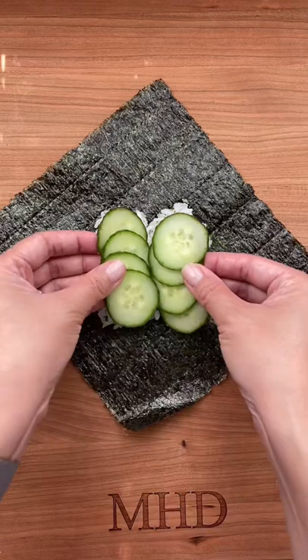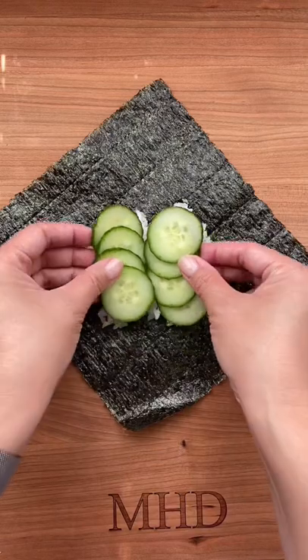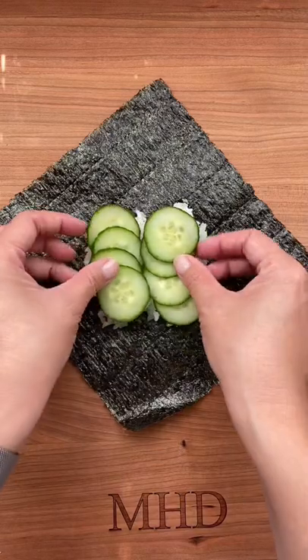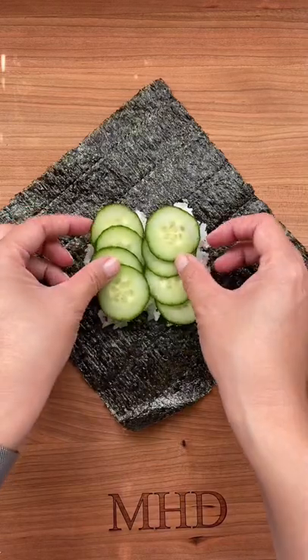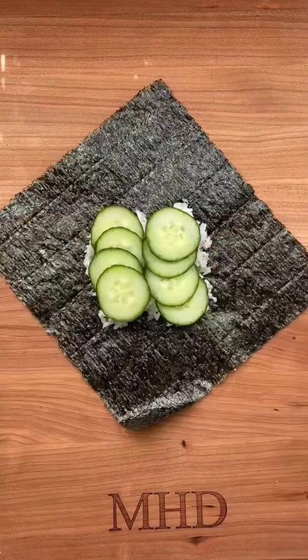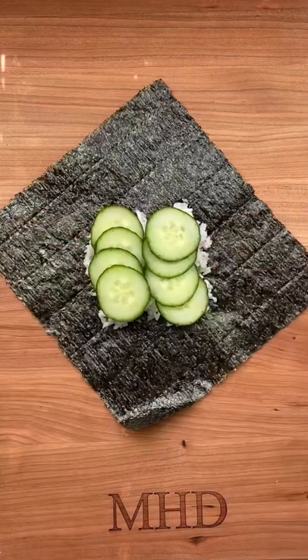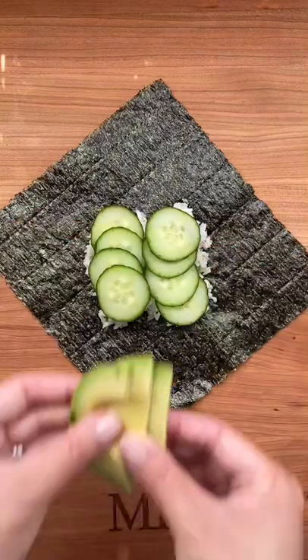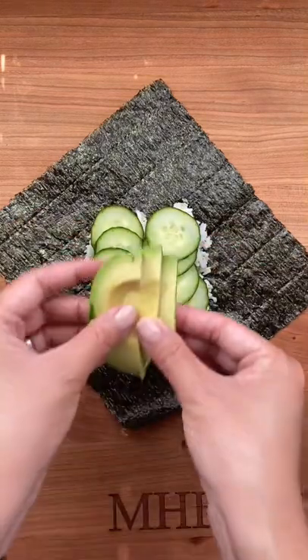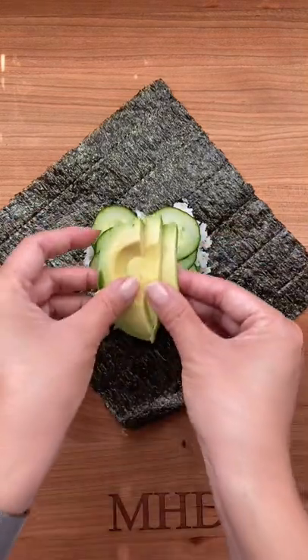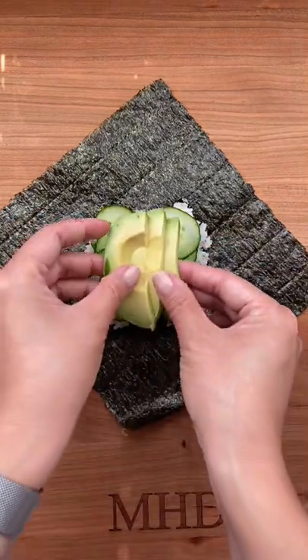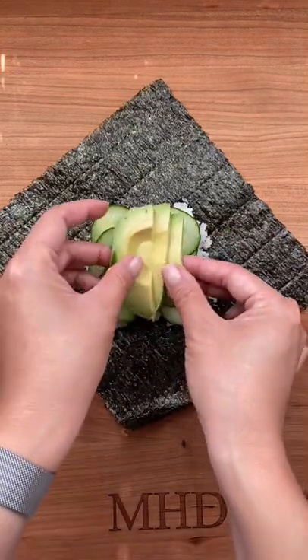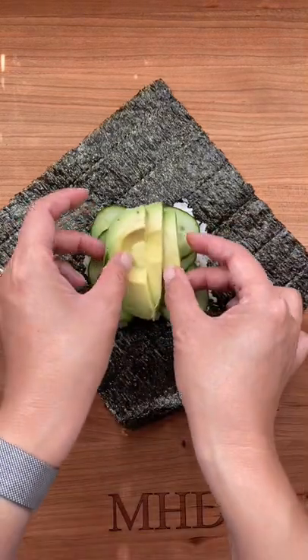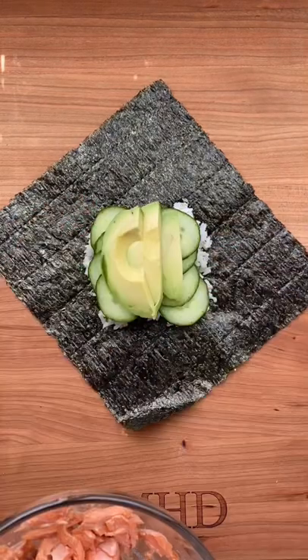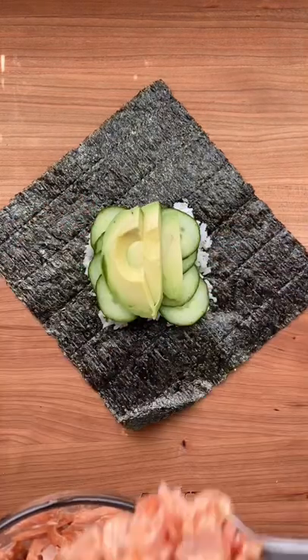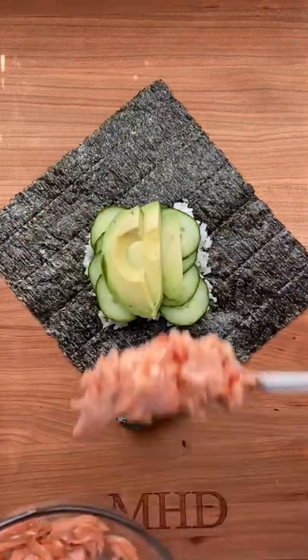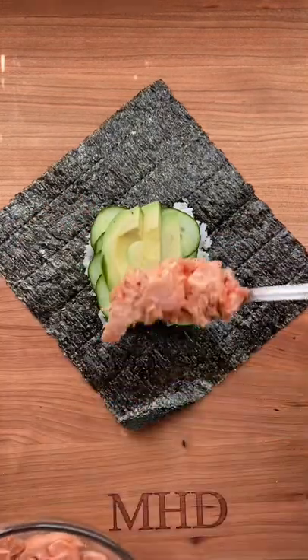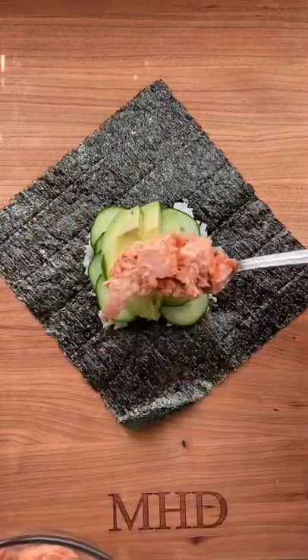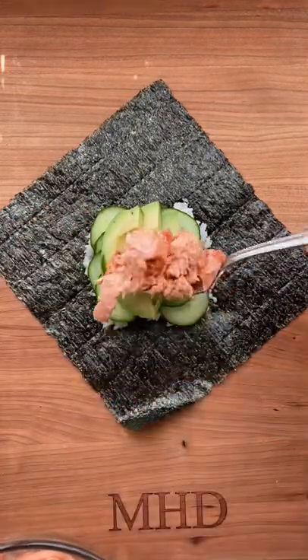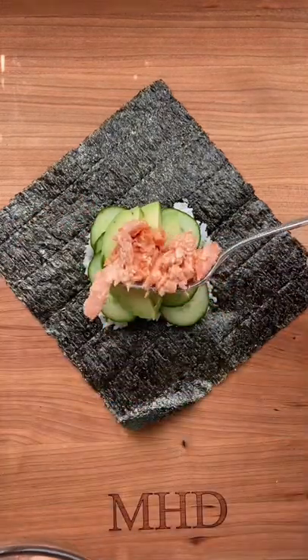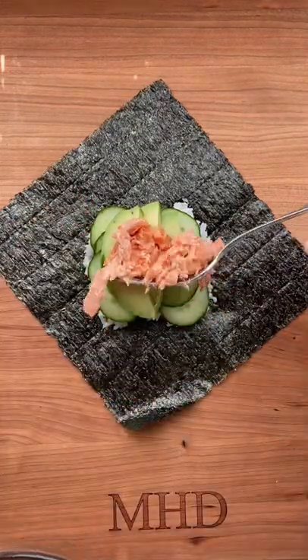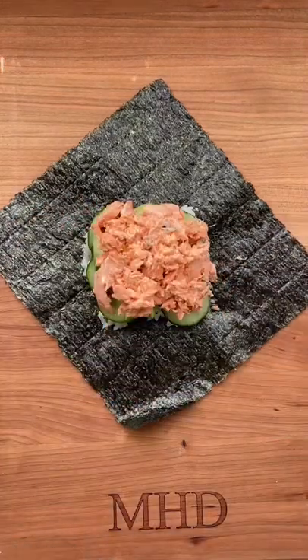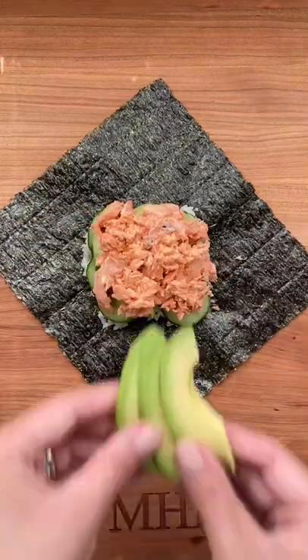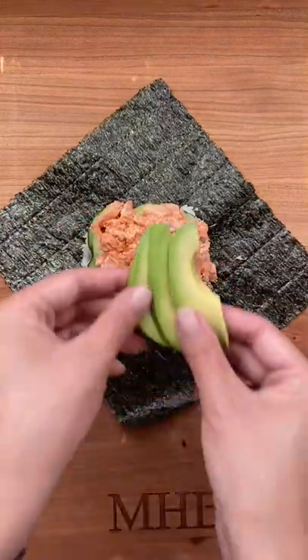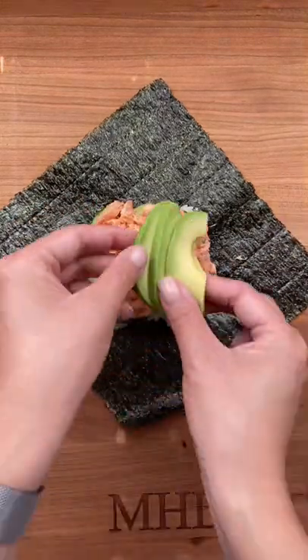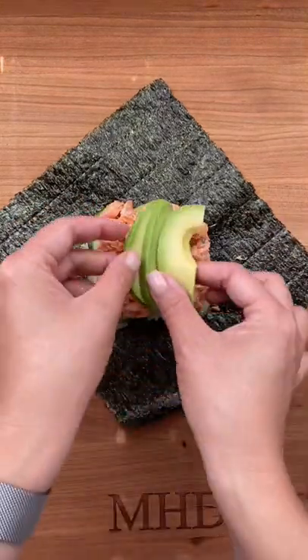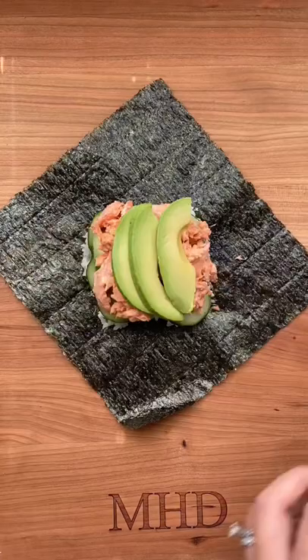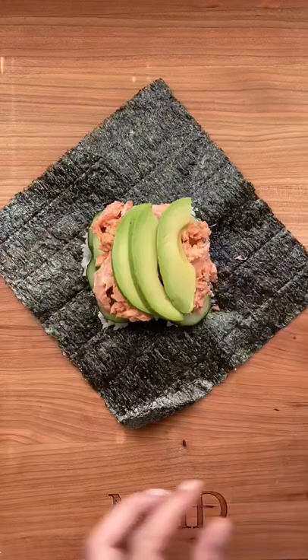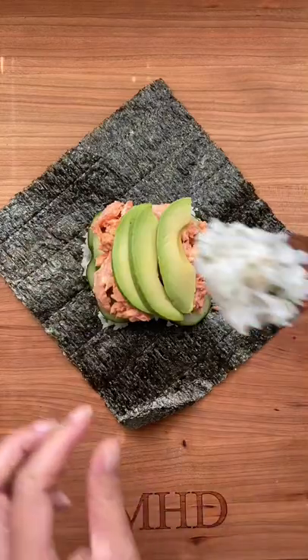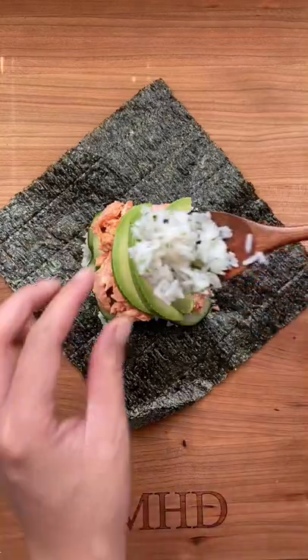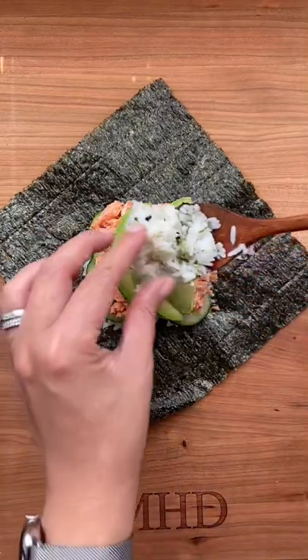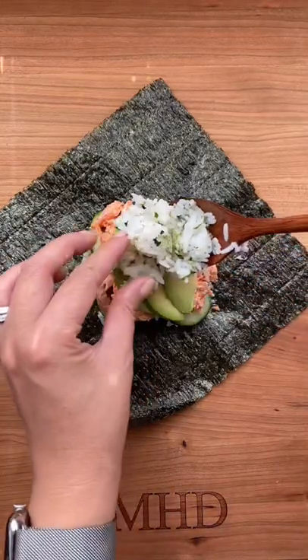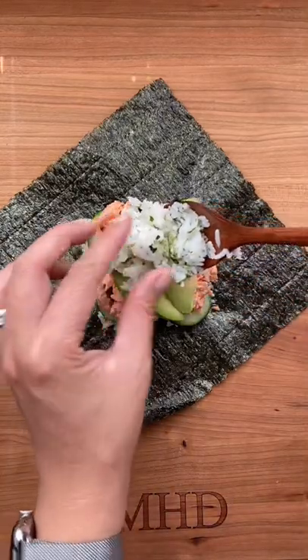In my version, I added cucumbers, avocado, salmon, another layer of avocado, and another layer of rice.